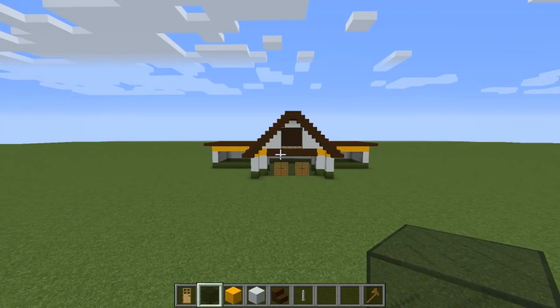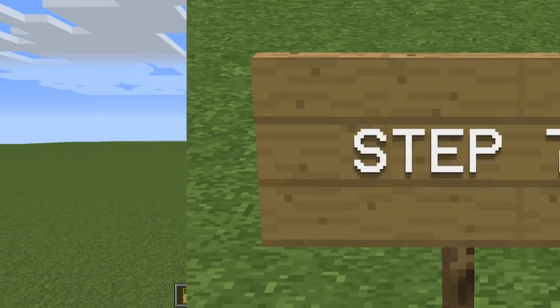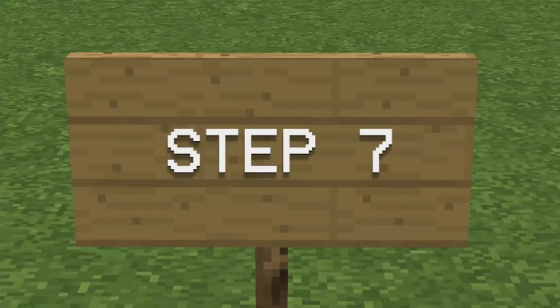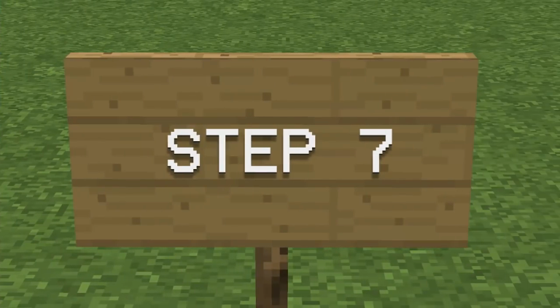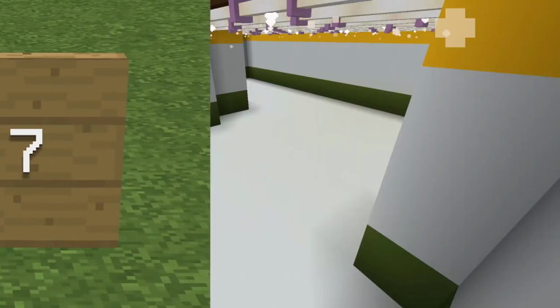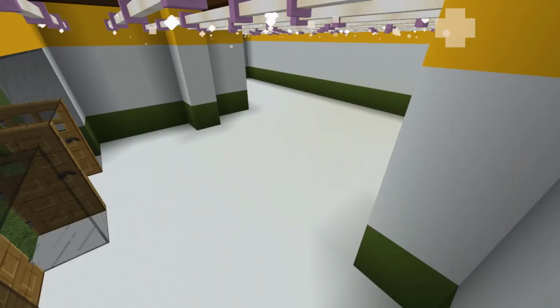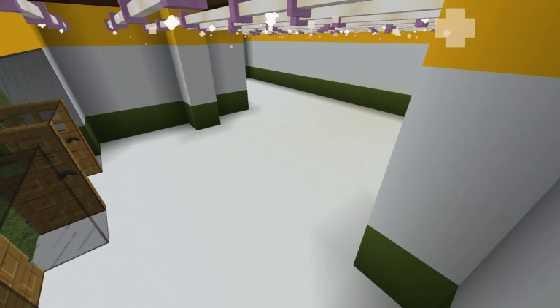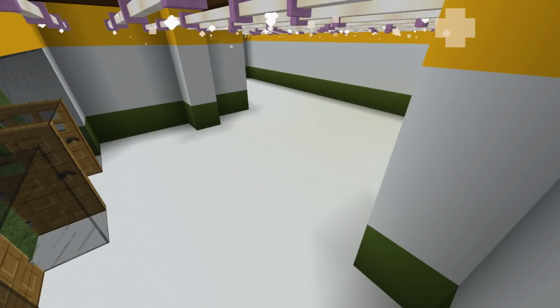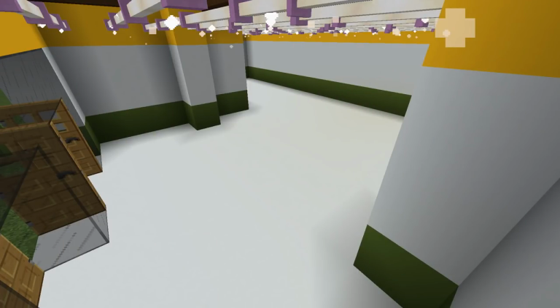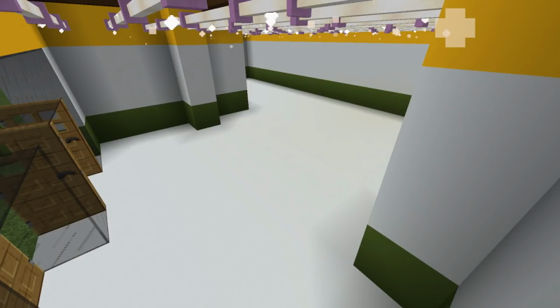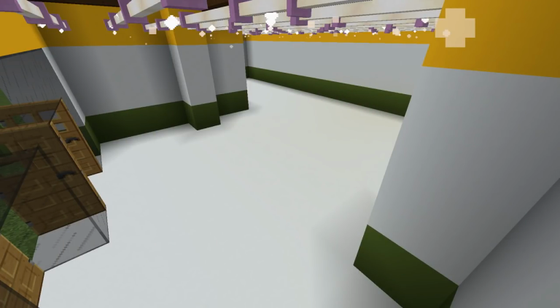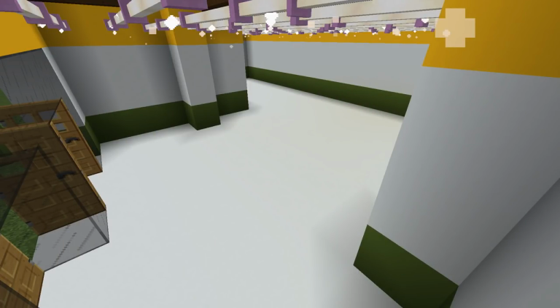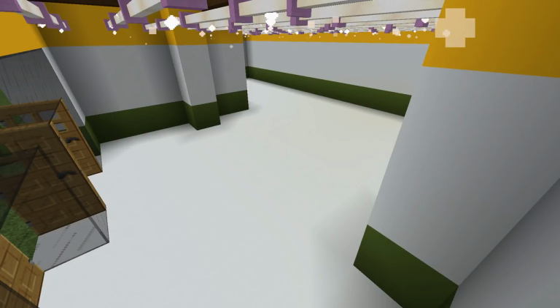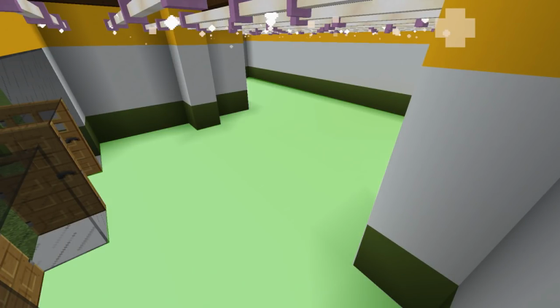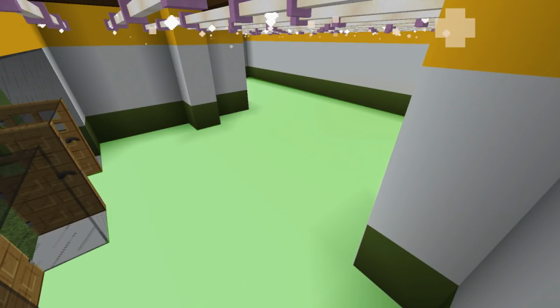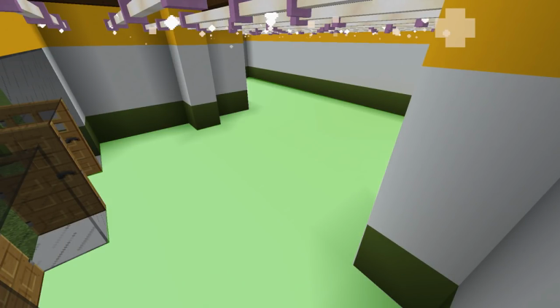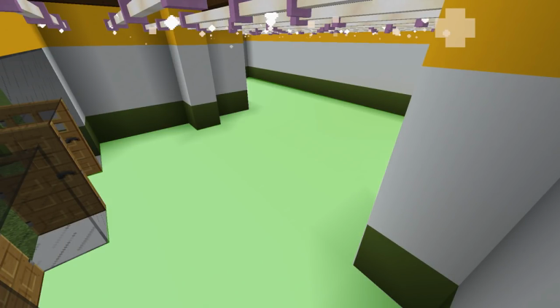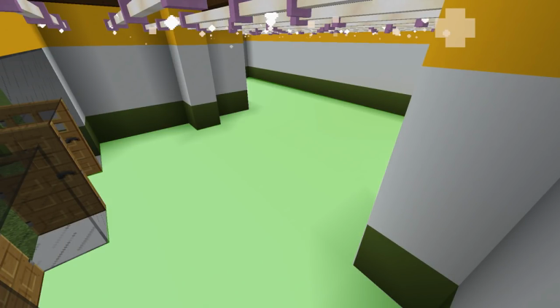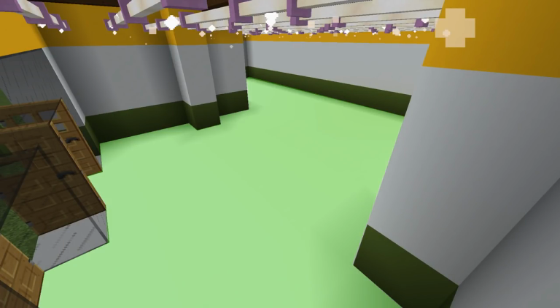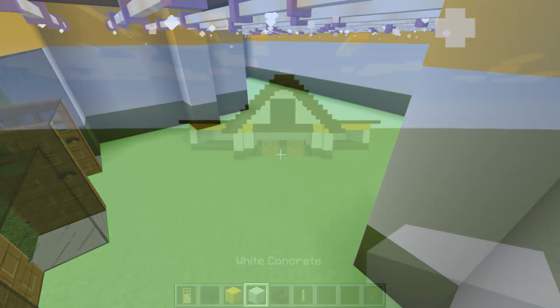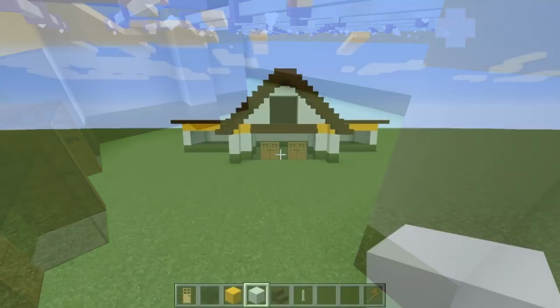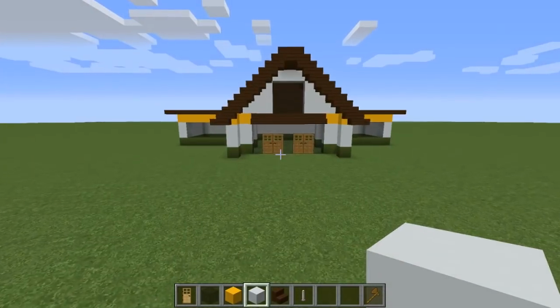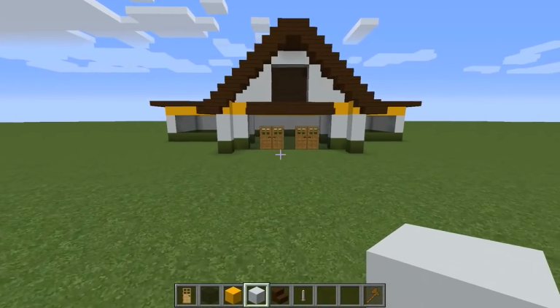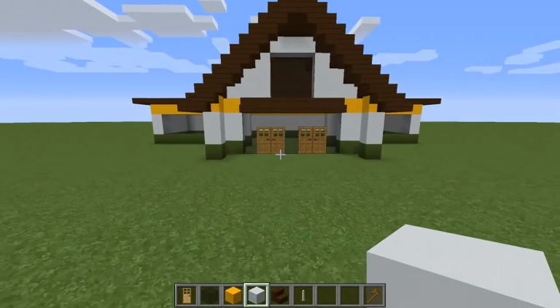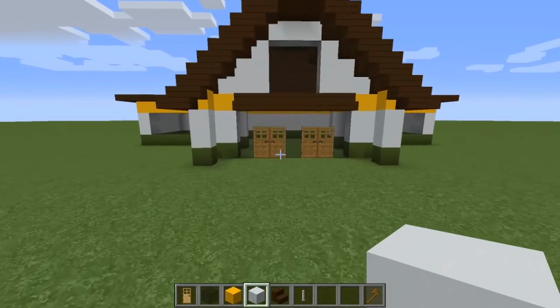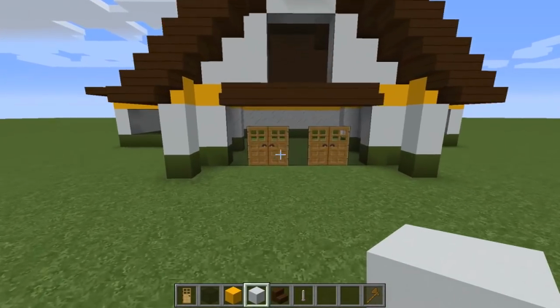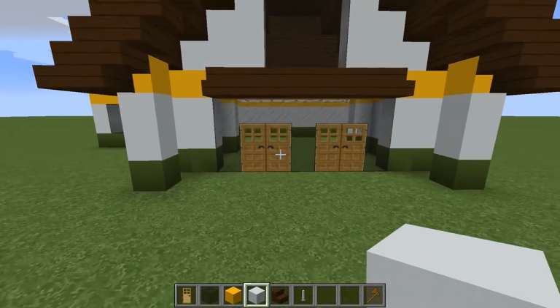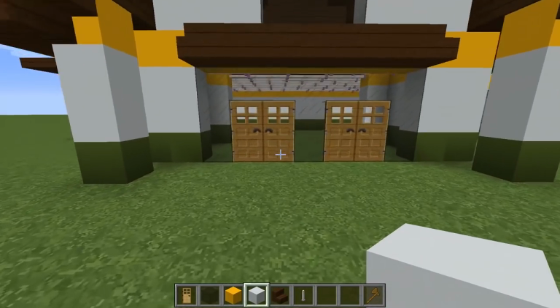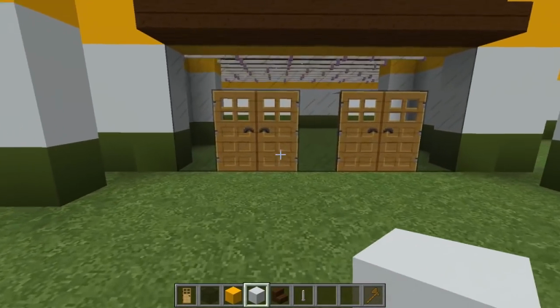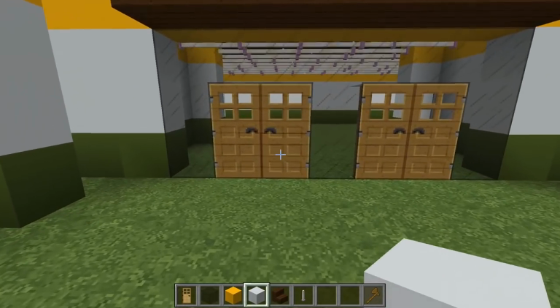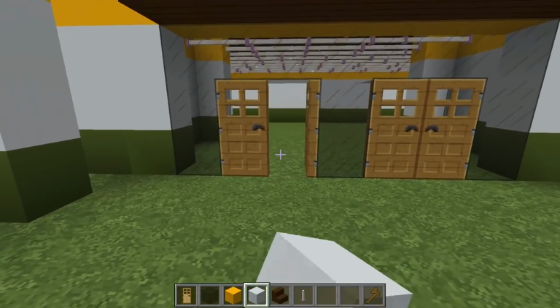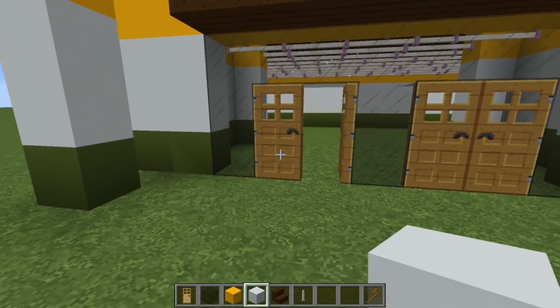Step seven. Next we can install the floor. Replace the grass floor with white concrete blocks.